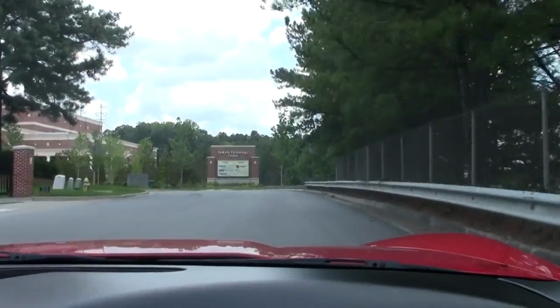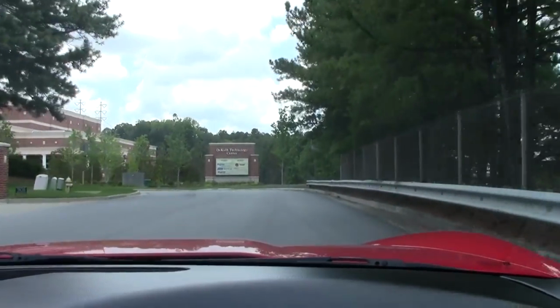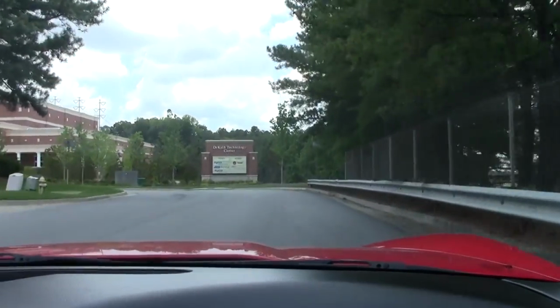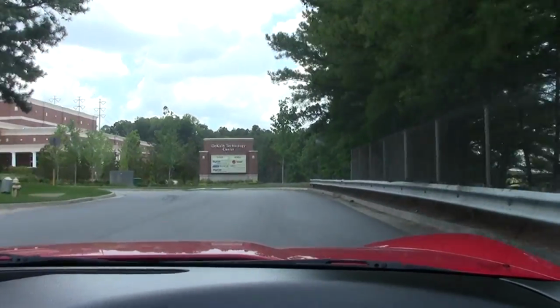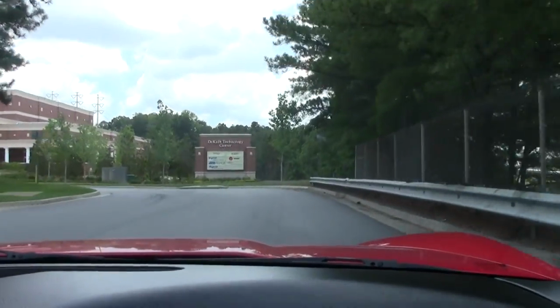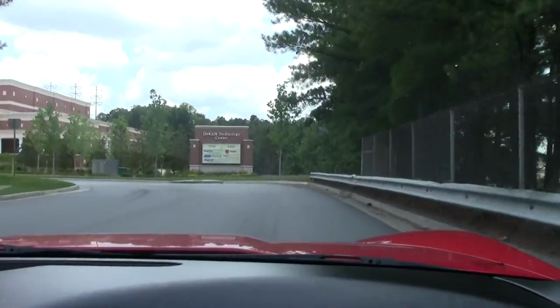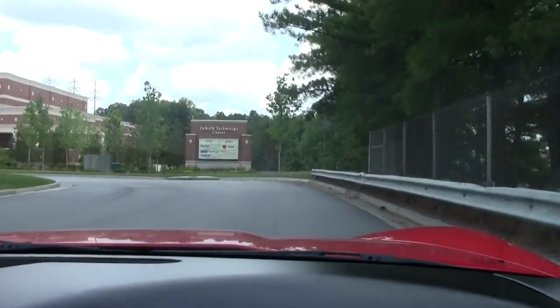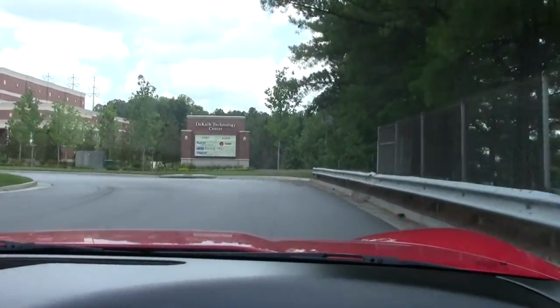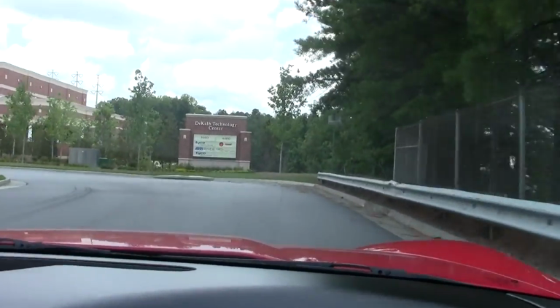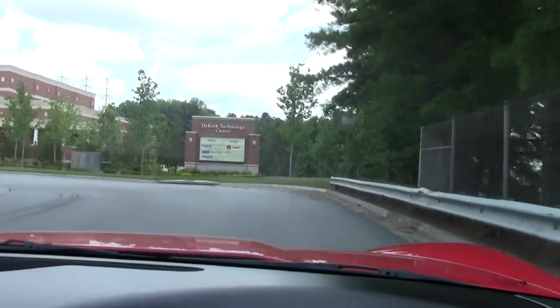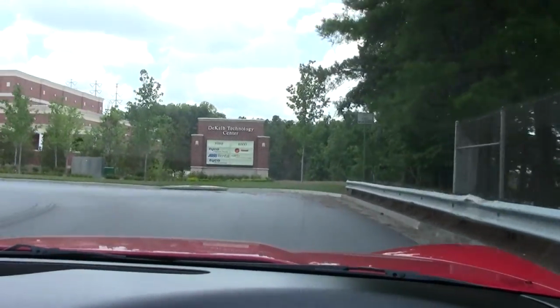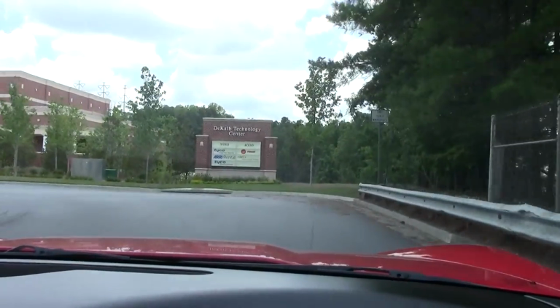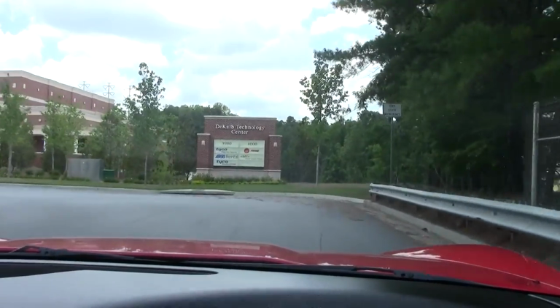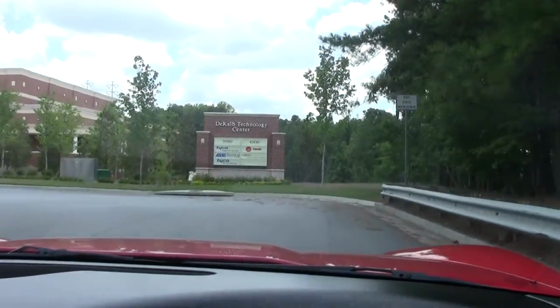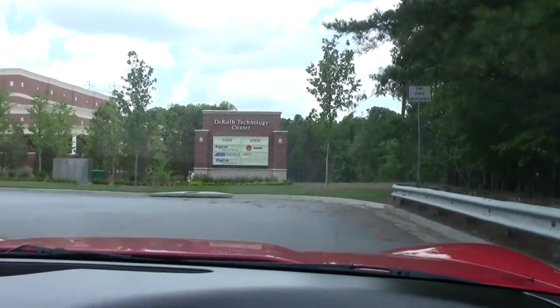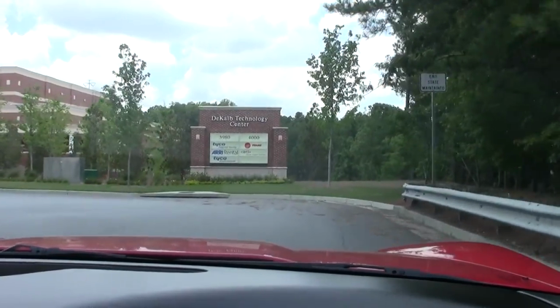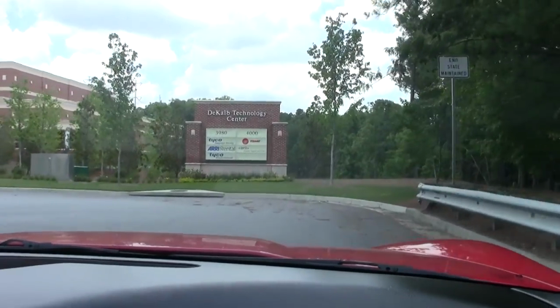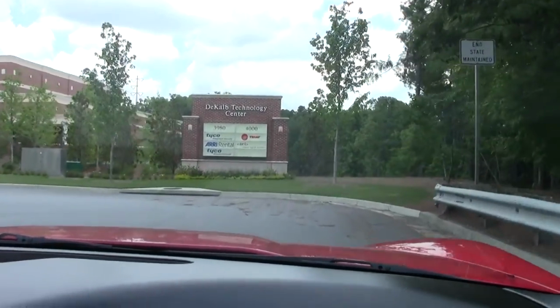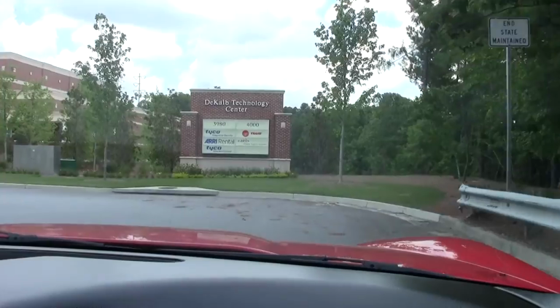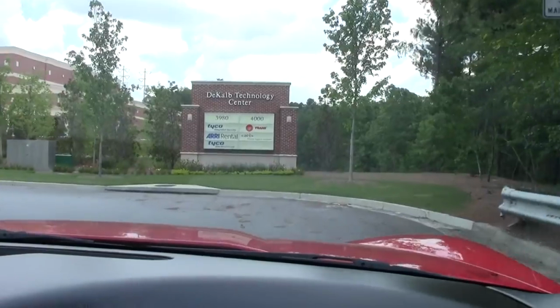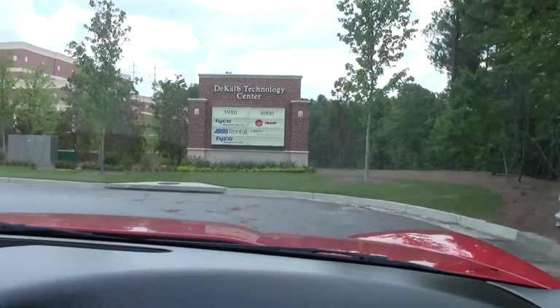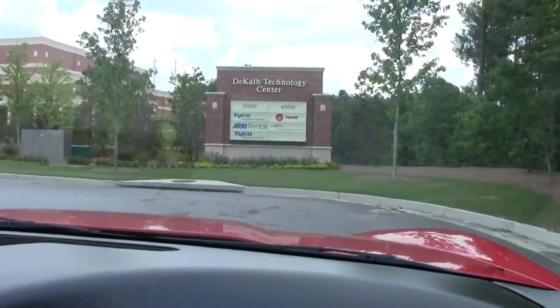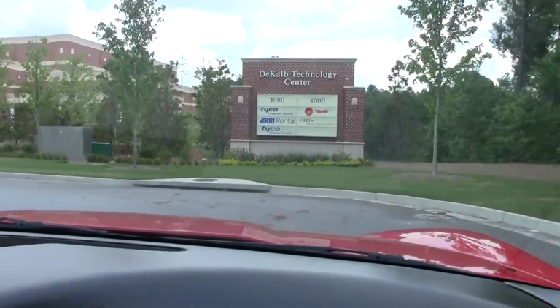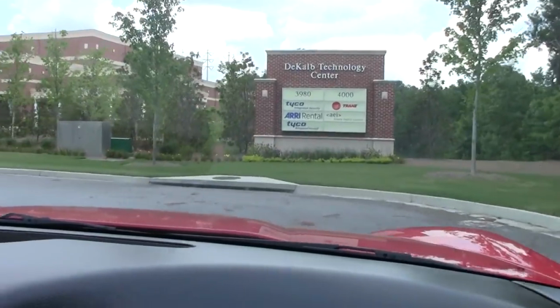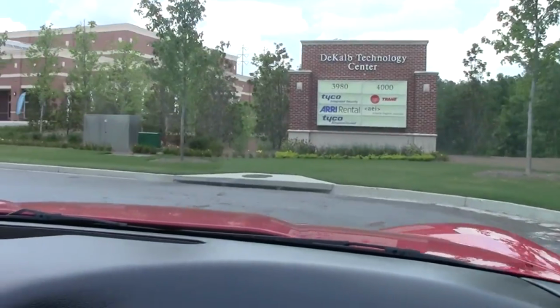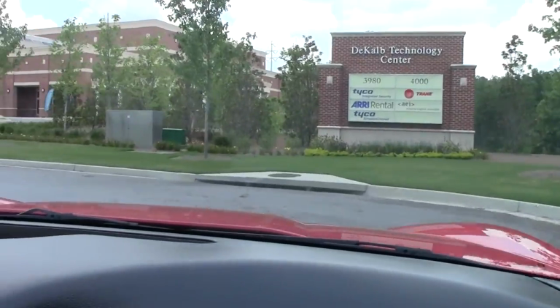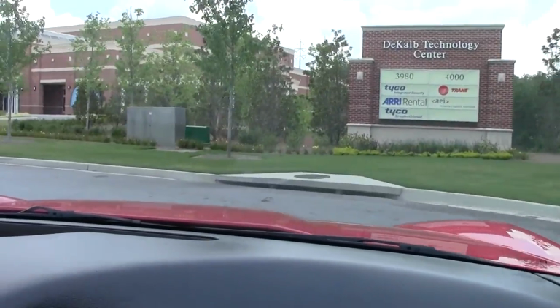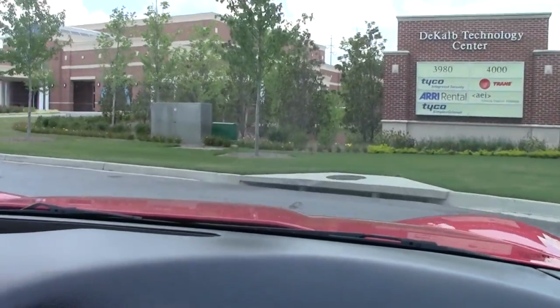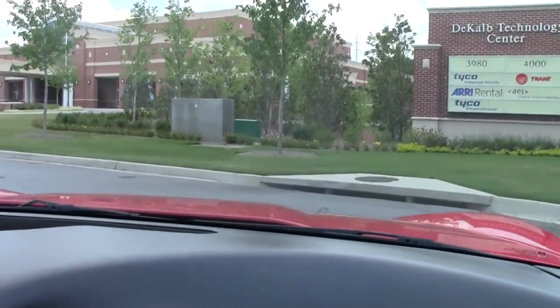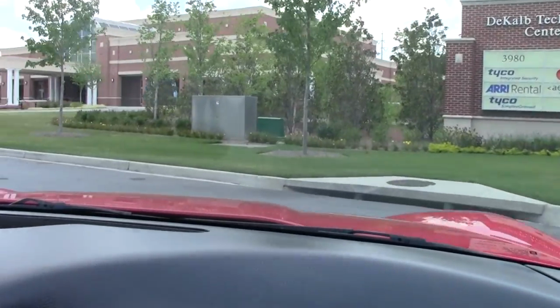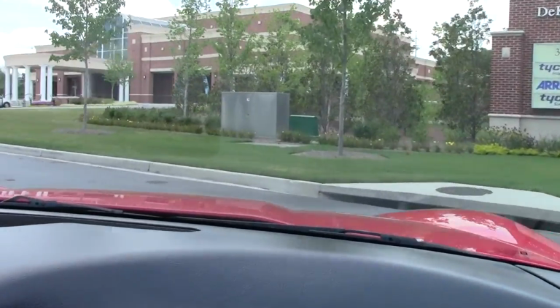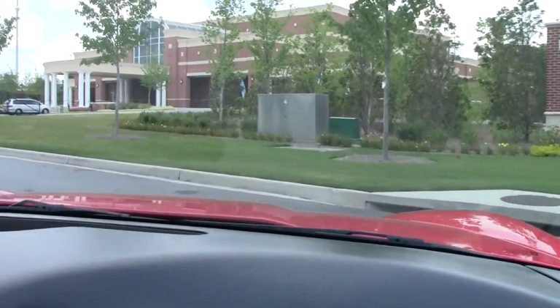Nice tight ride. Goes through the gears.